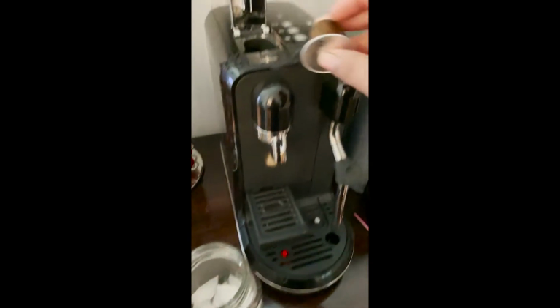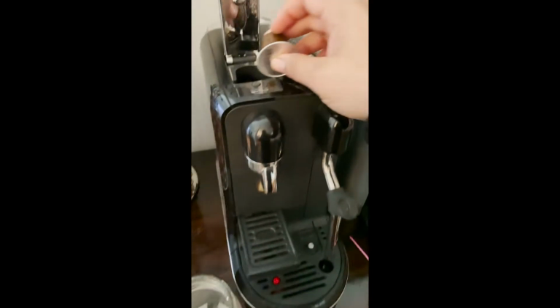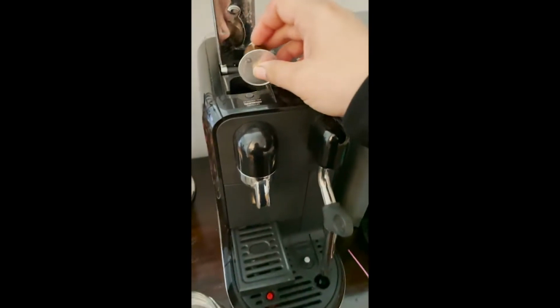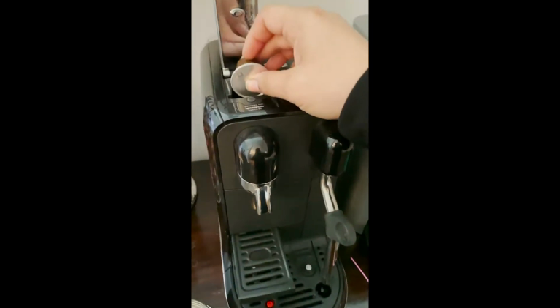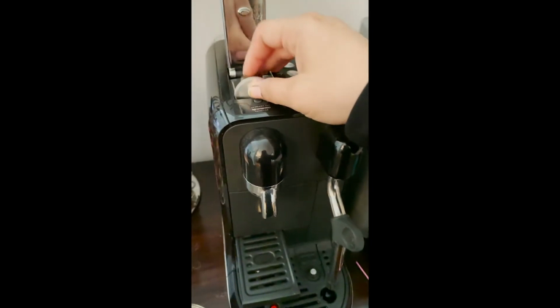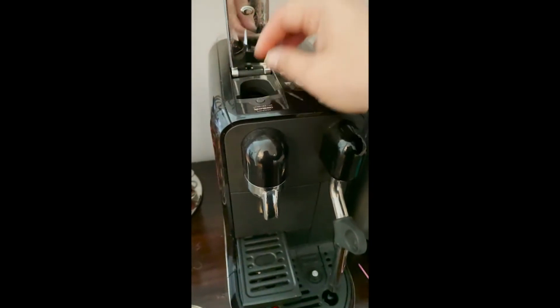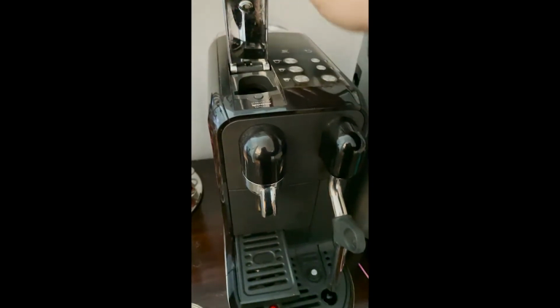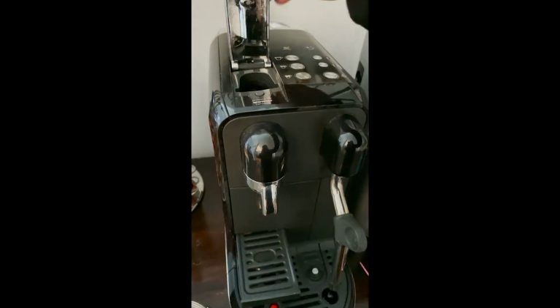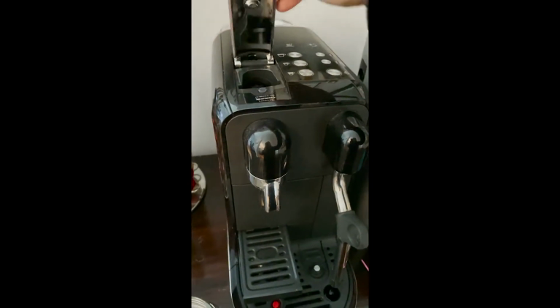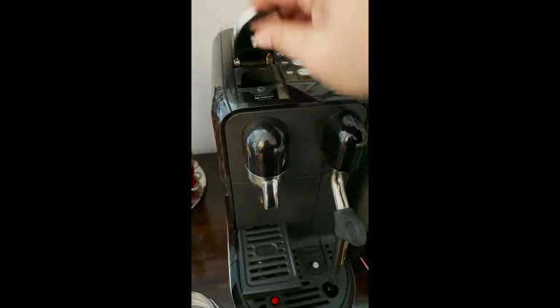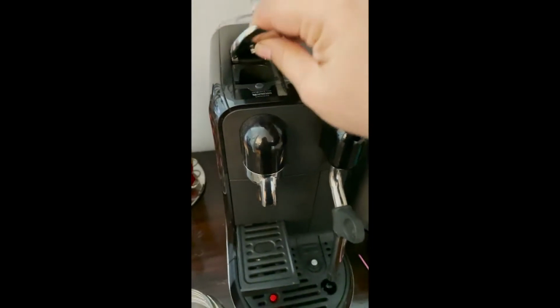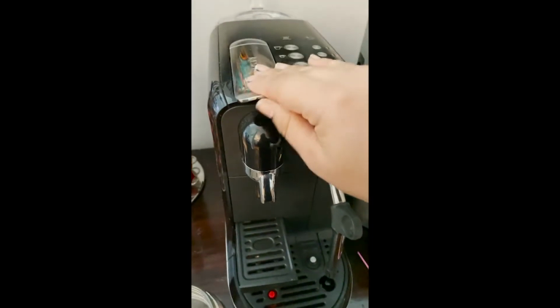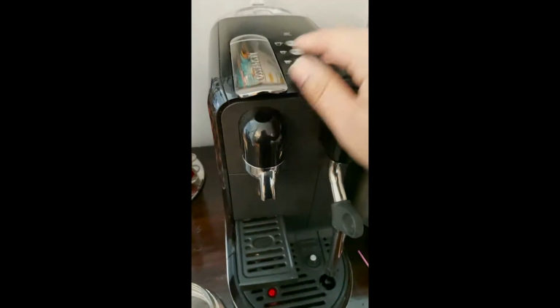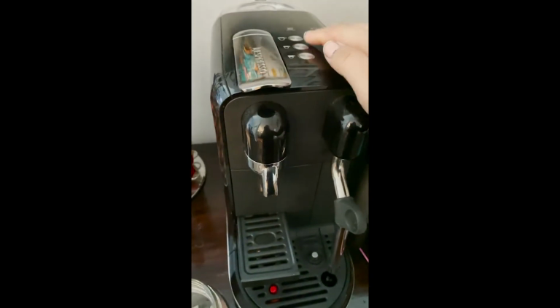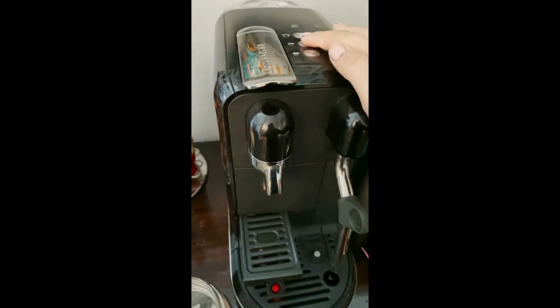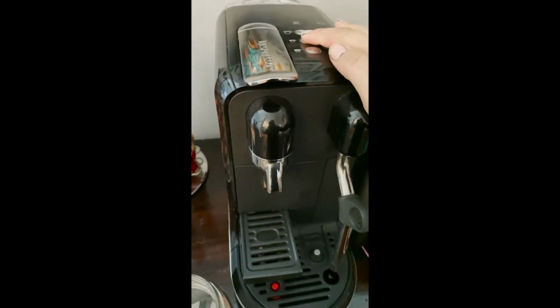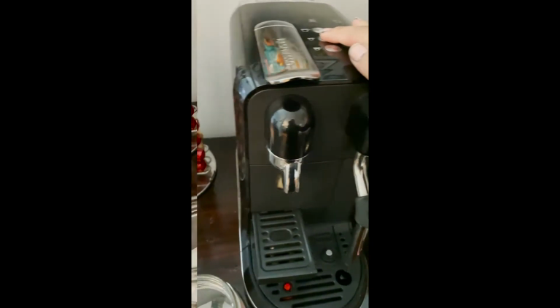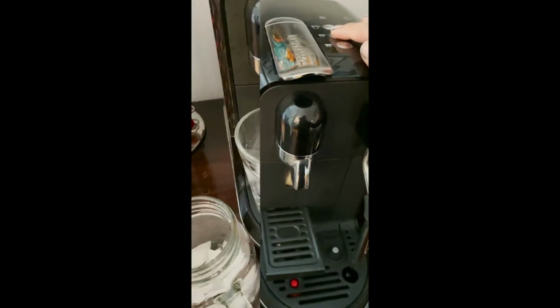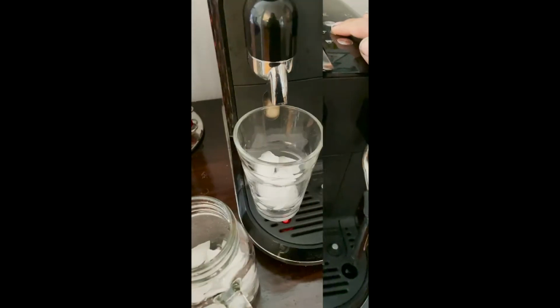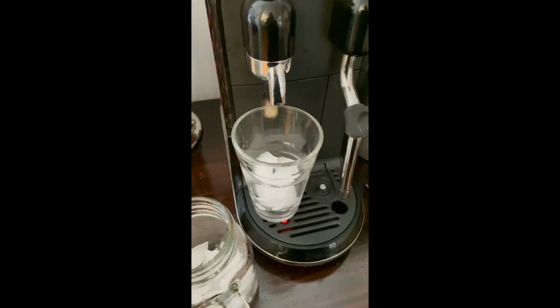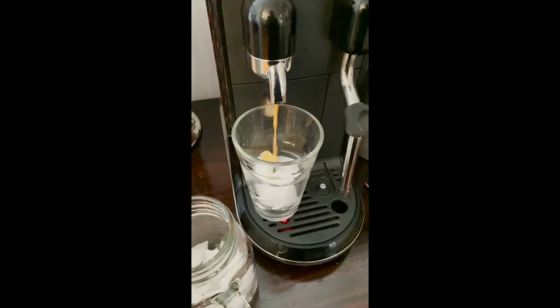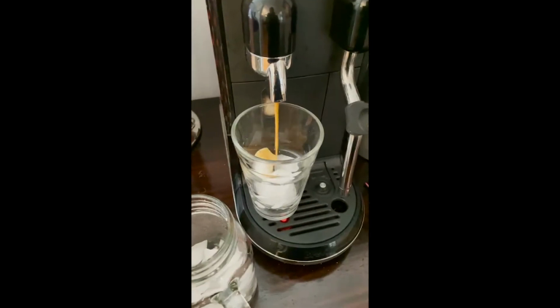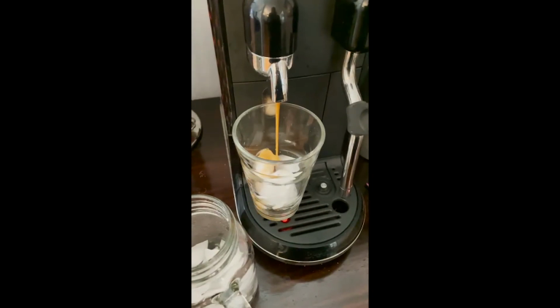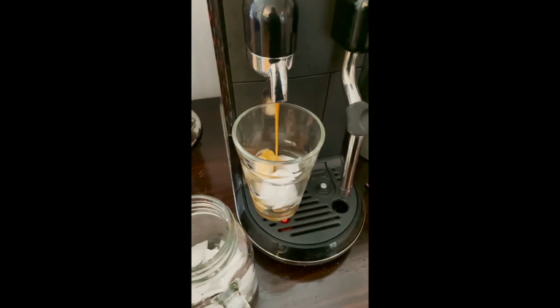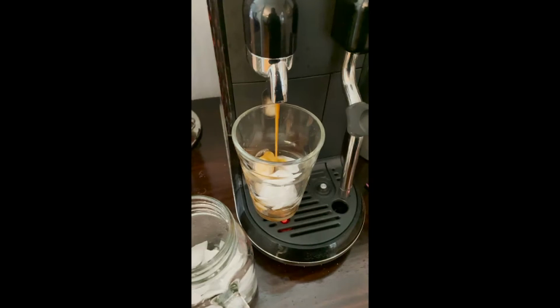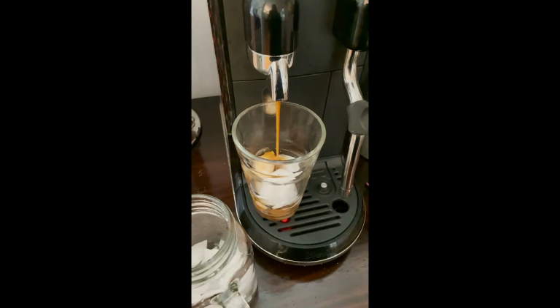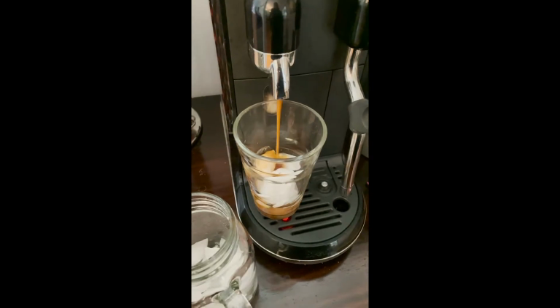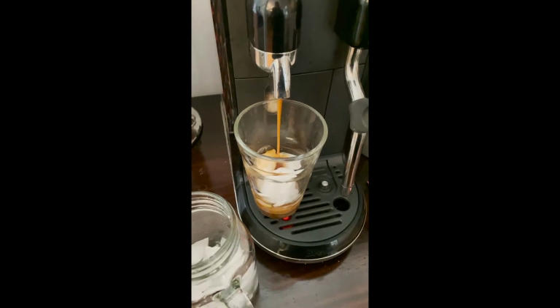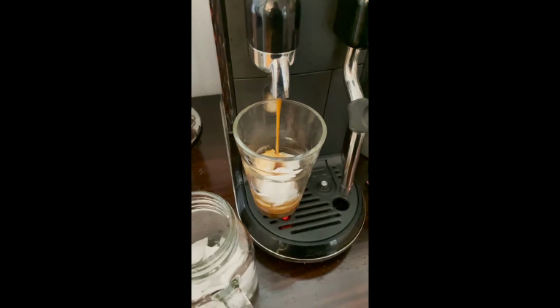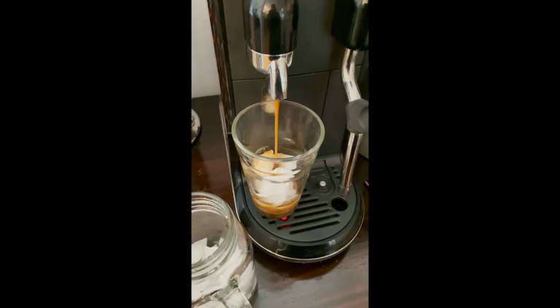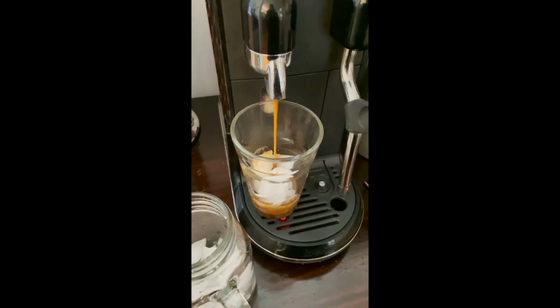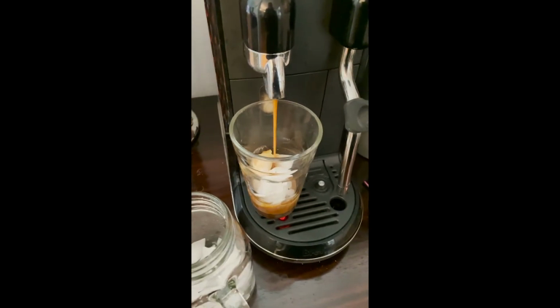I have my cocoa truffle Nespresso pod and we're gonna pour that over a cup of ice.